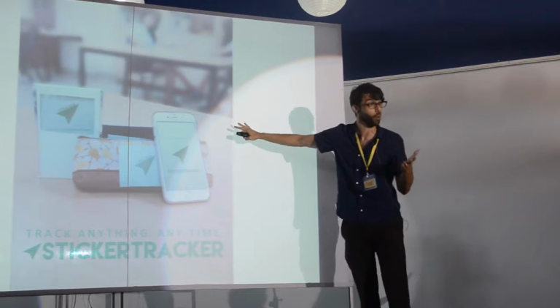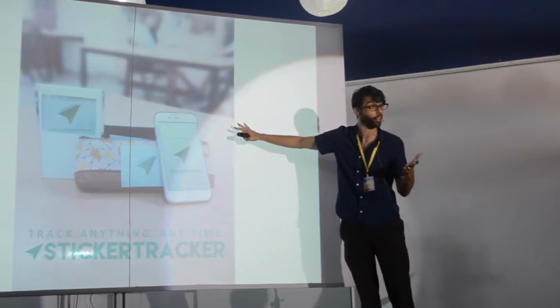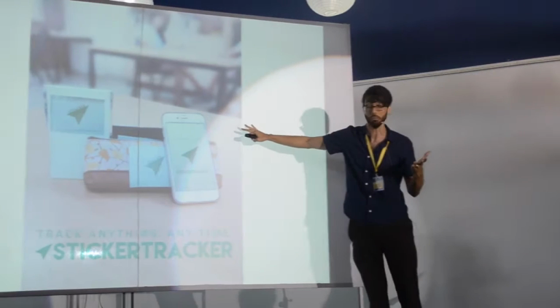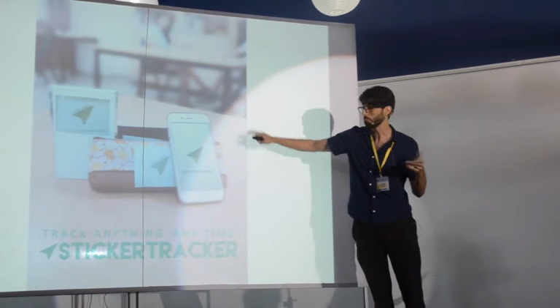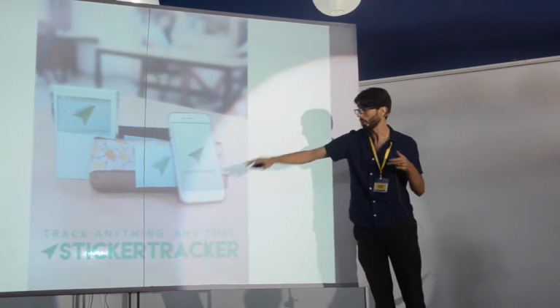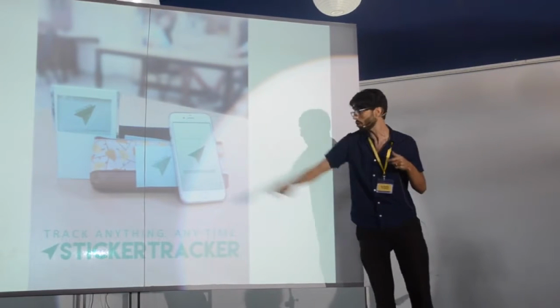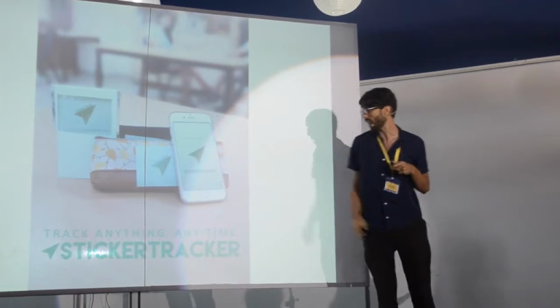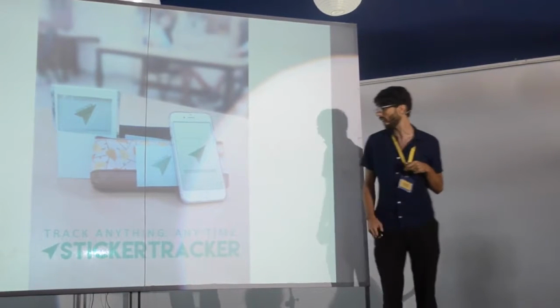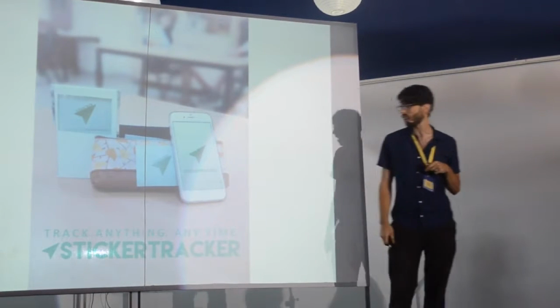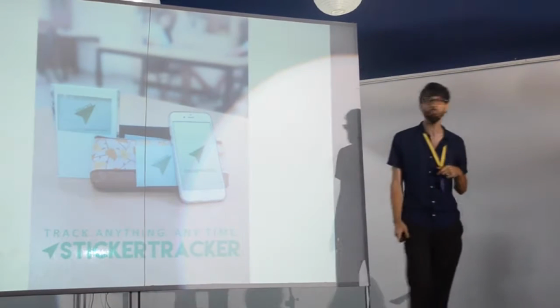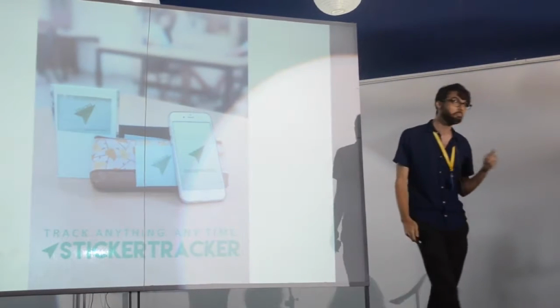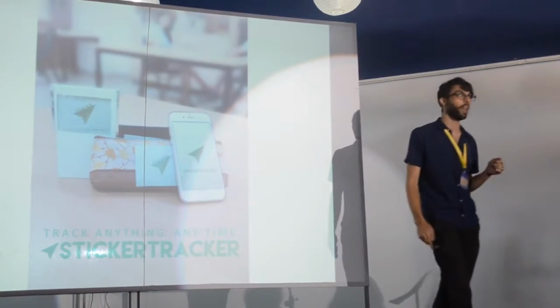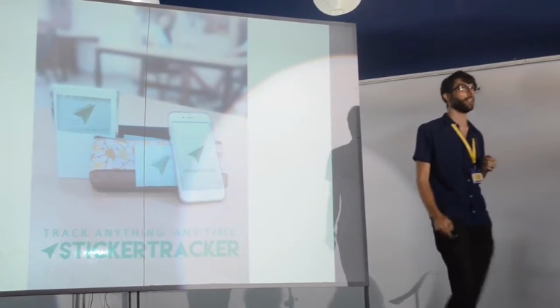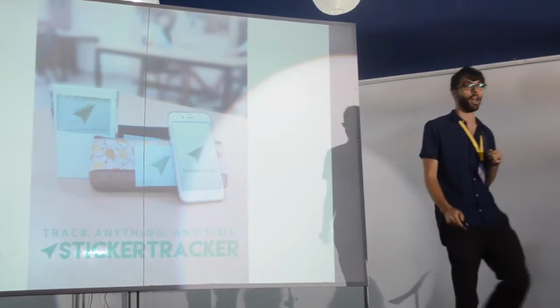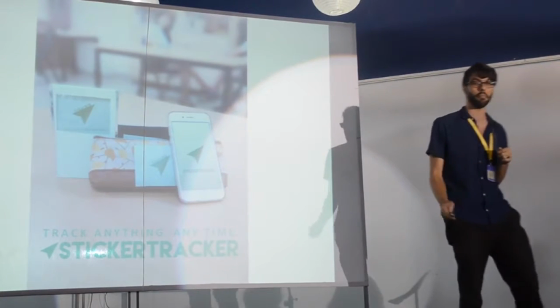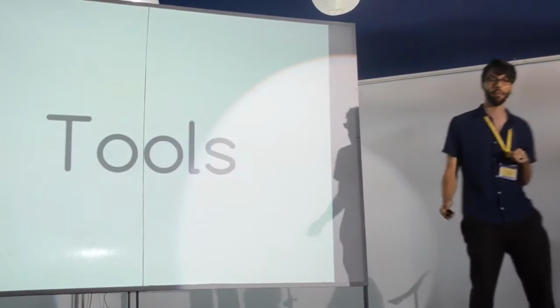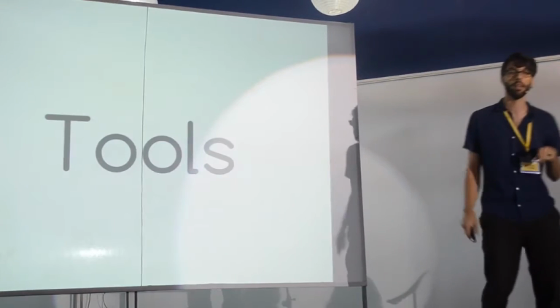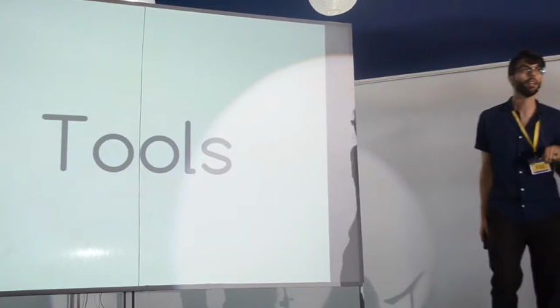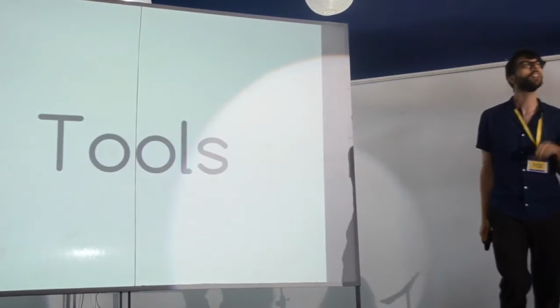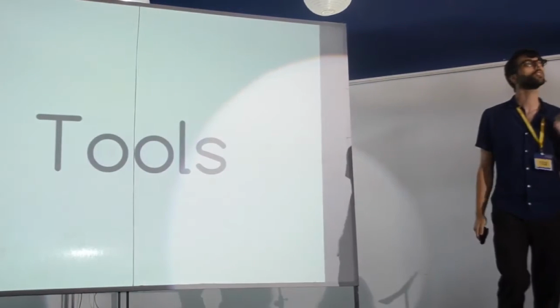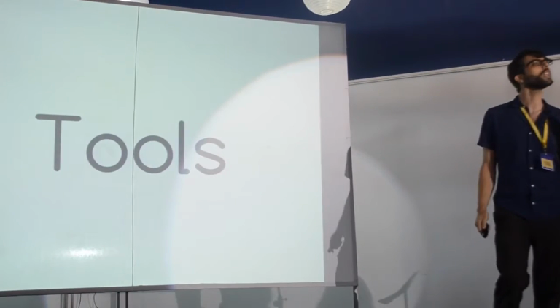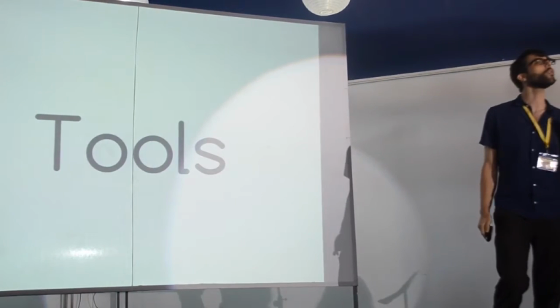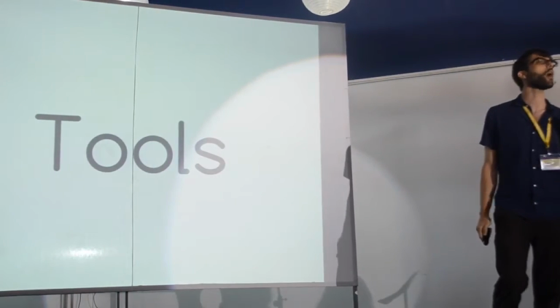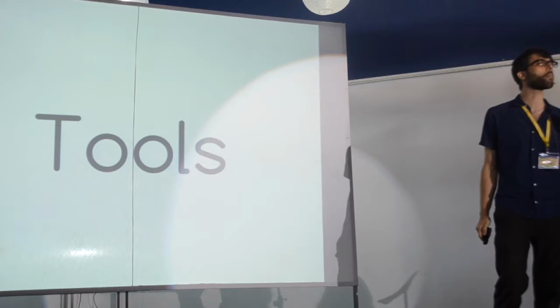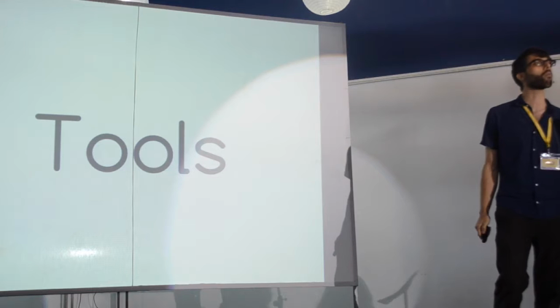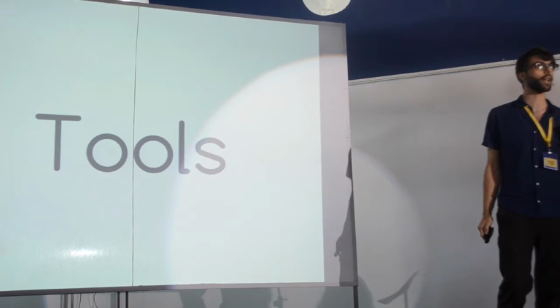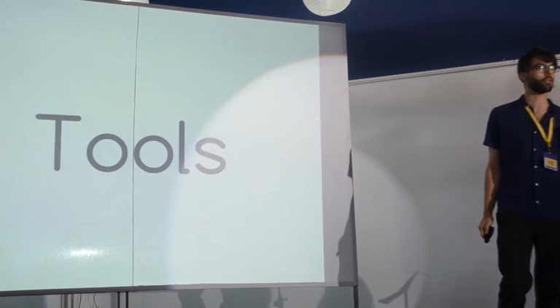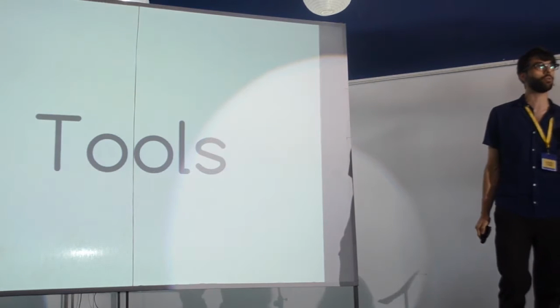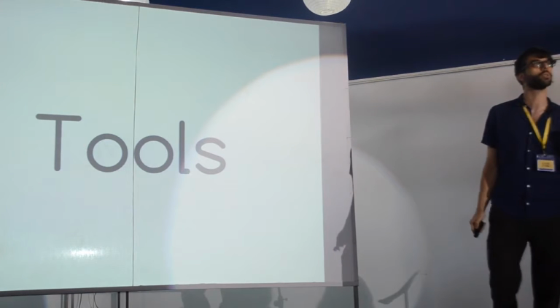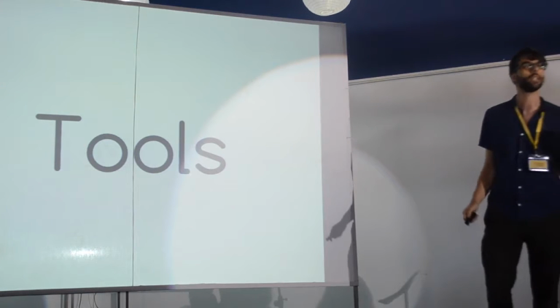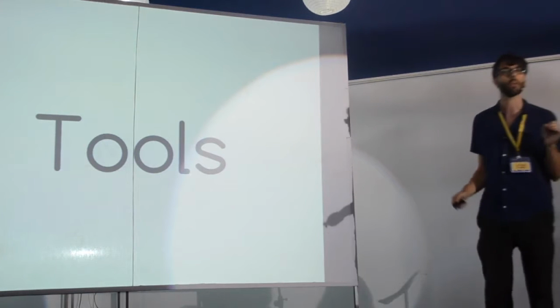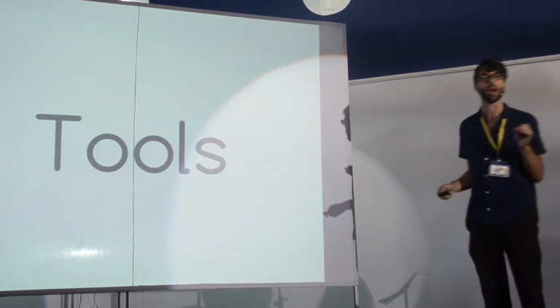So this is a sticker tracker — you can track anything, anytime. Just to give you a couple of practical tools to take away.